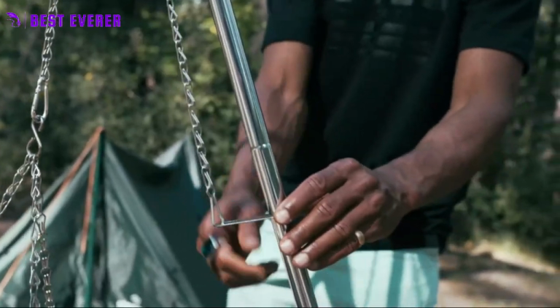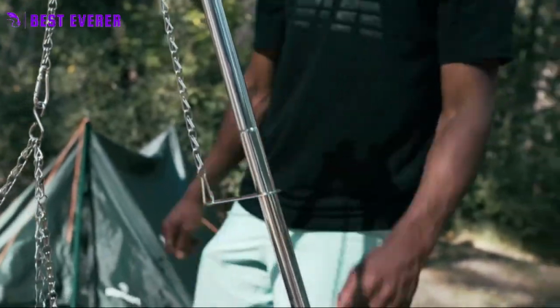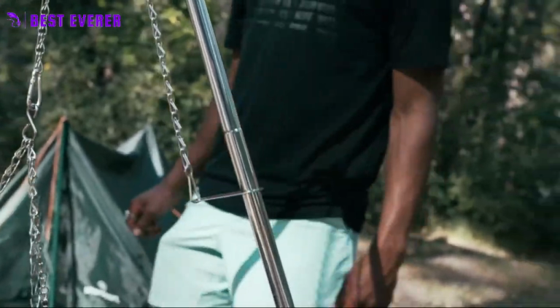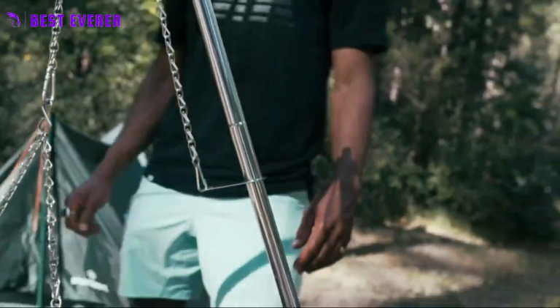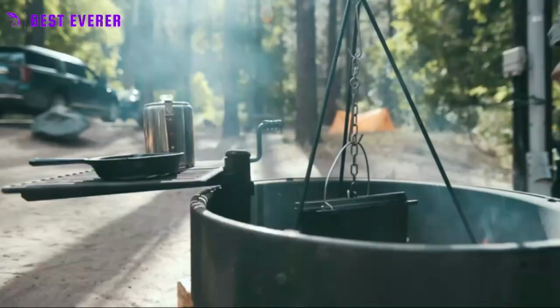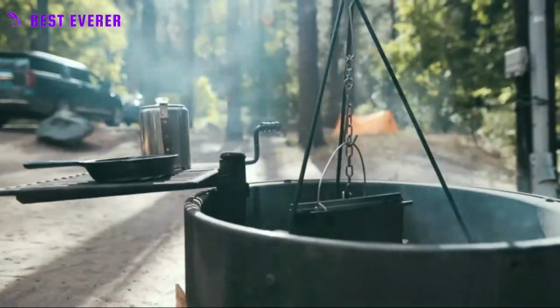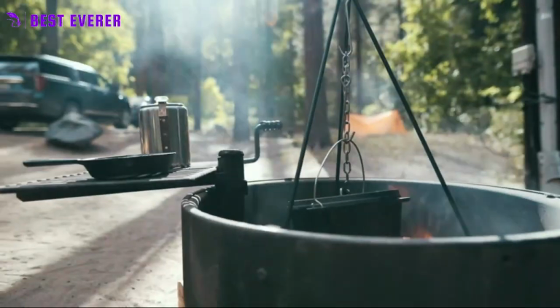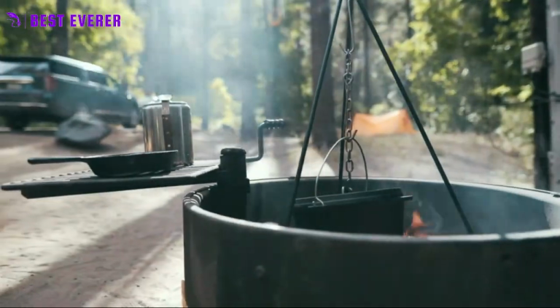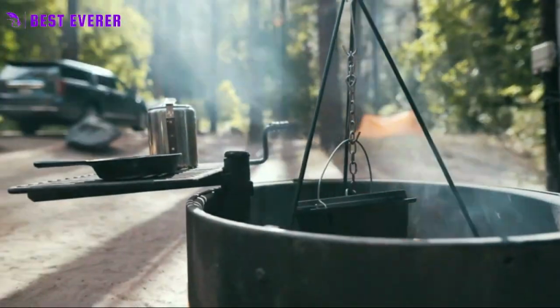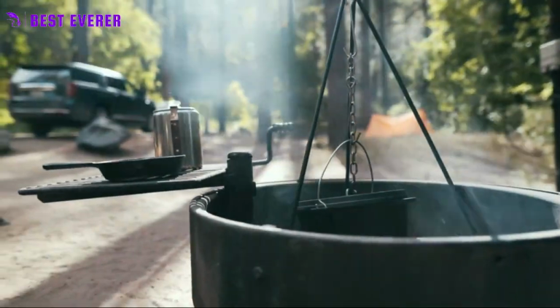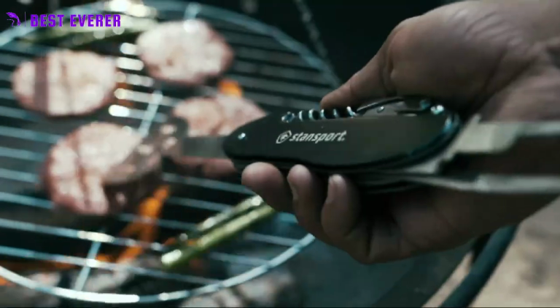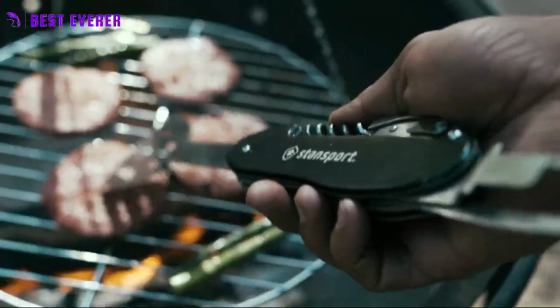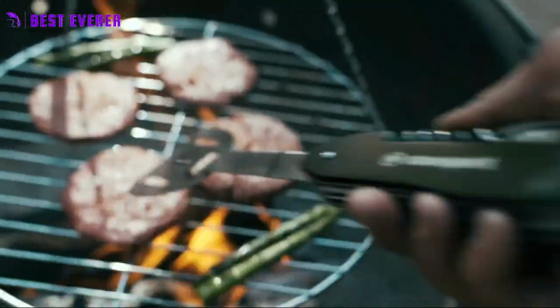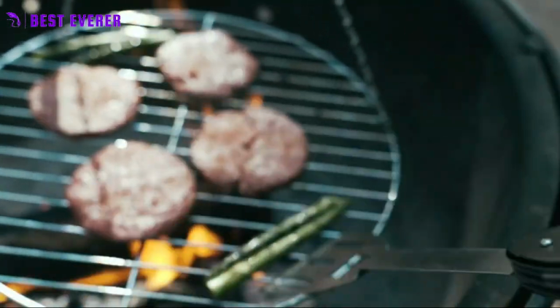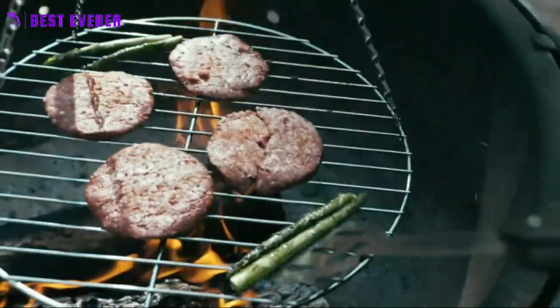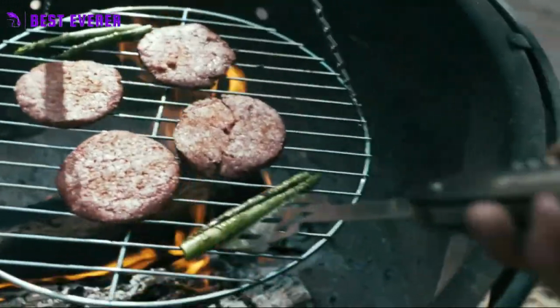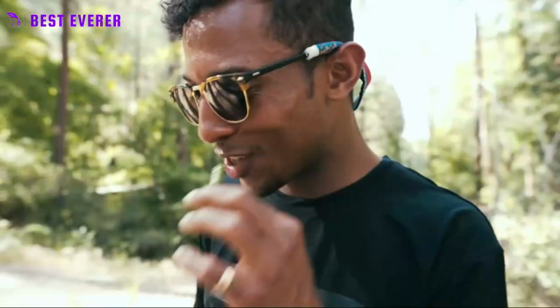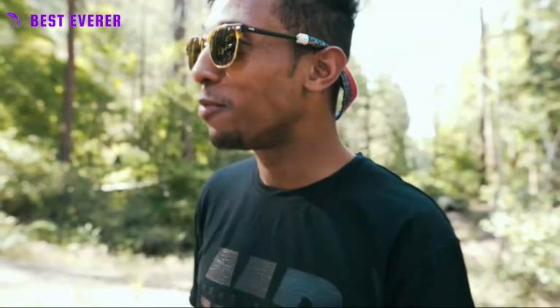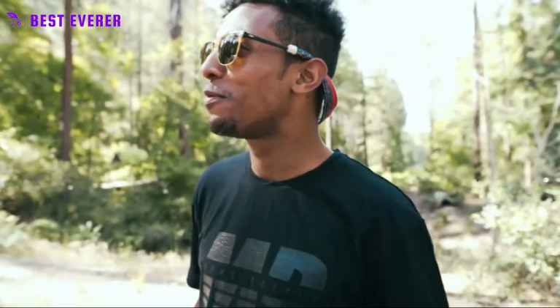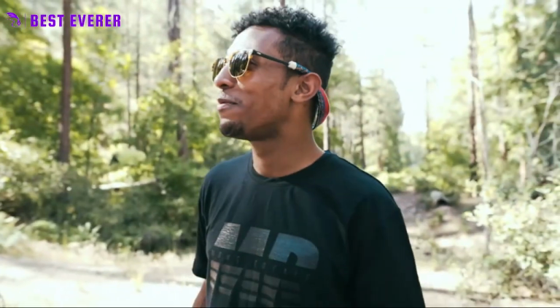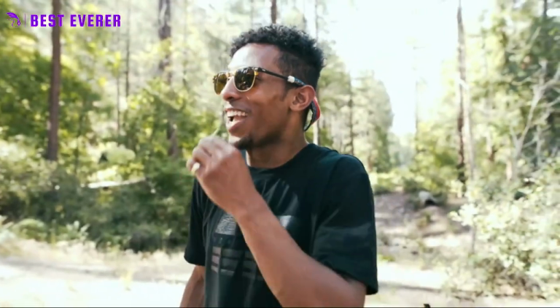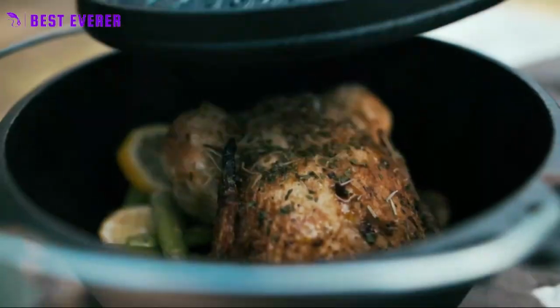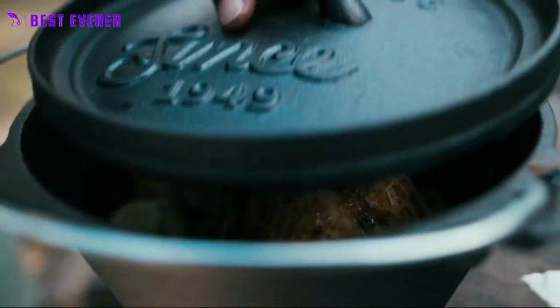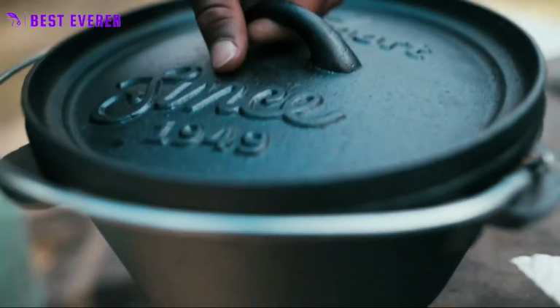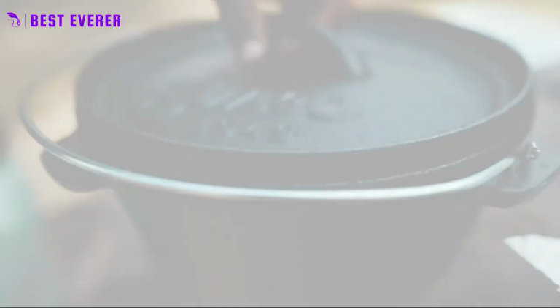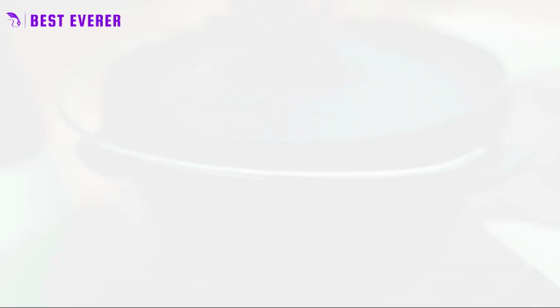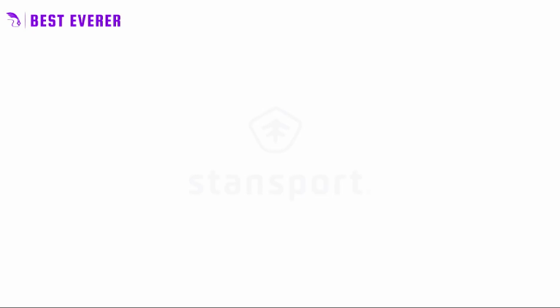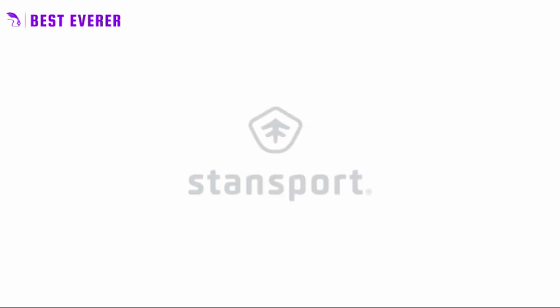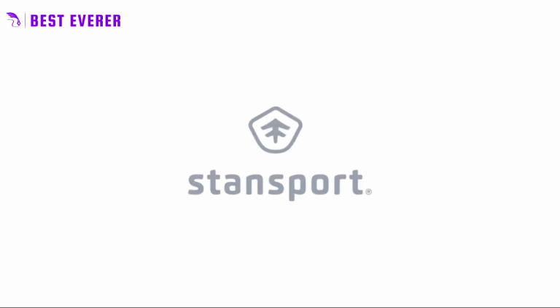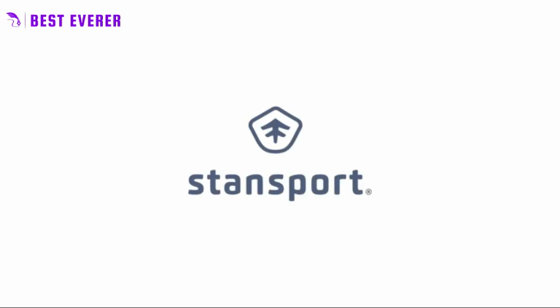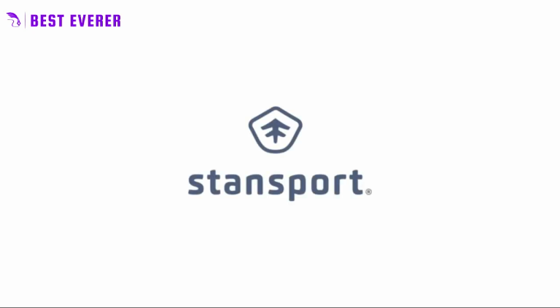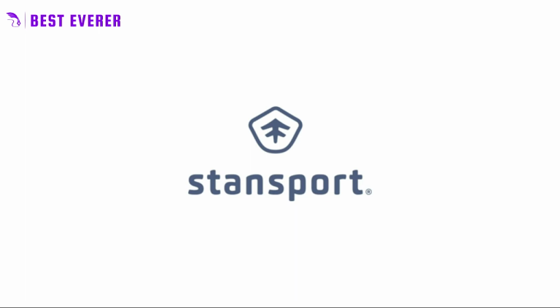So whether you're camping, hunting, or backpacking, this compact and easy-to-use grill is an essential tool for all your cooking needs.